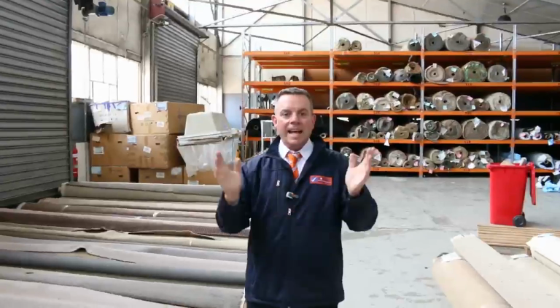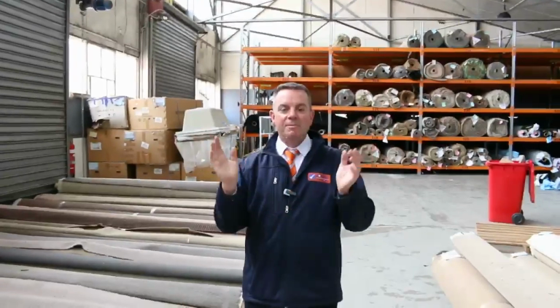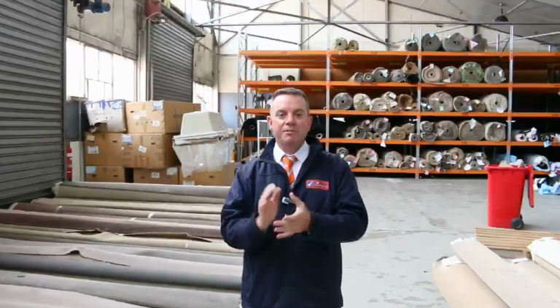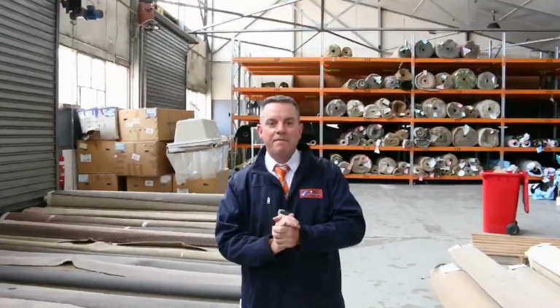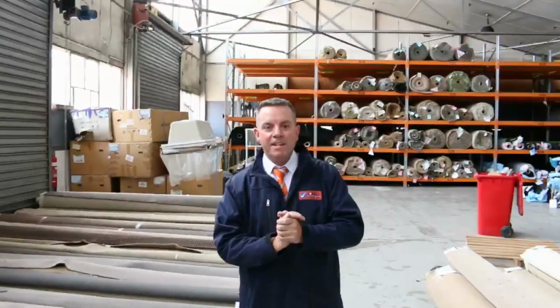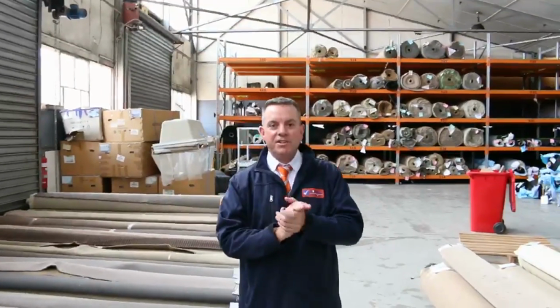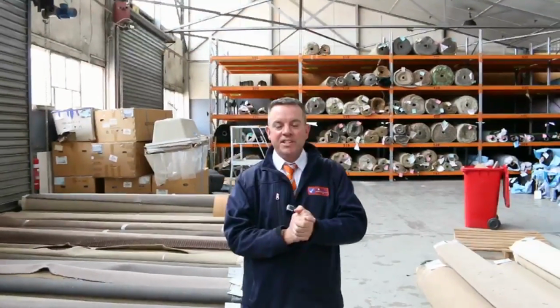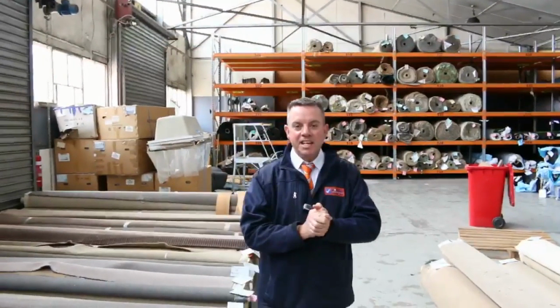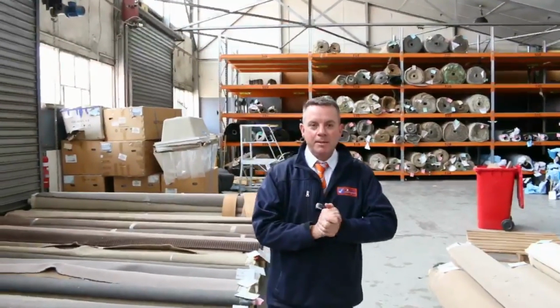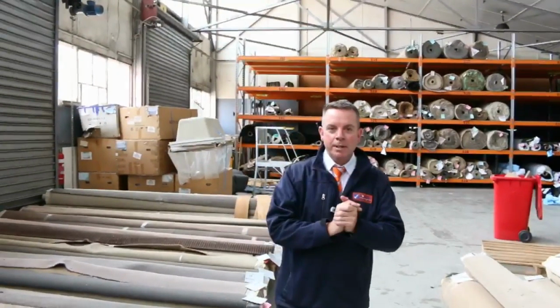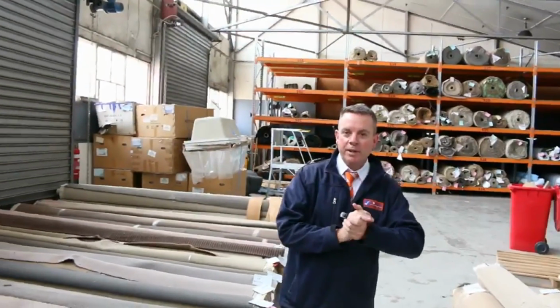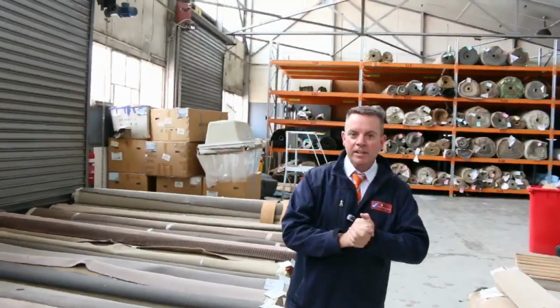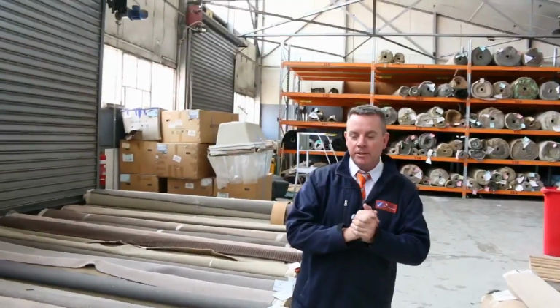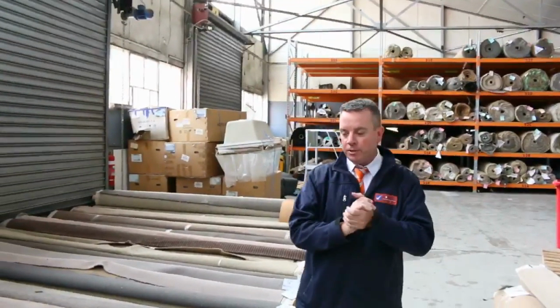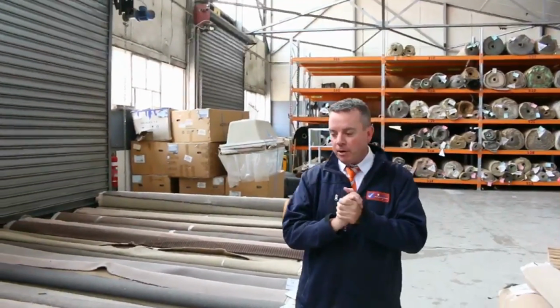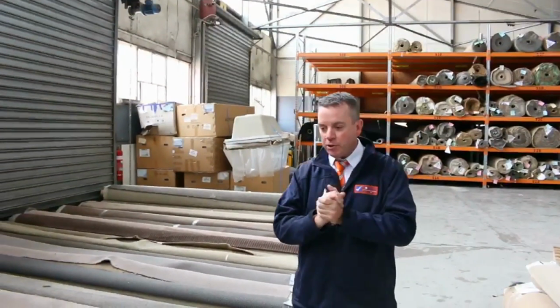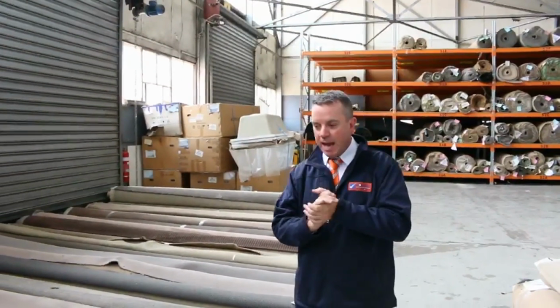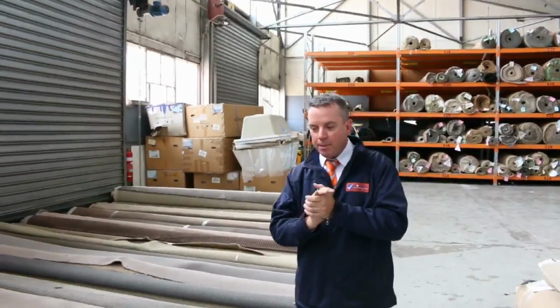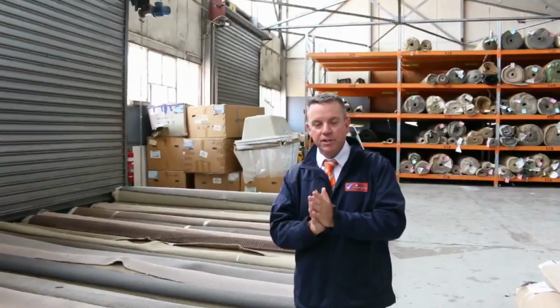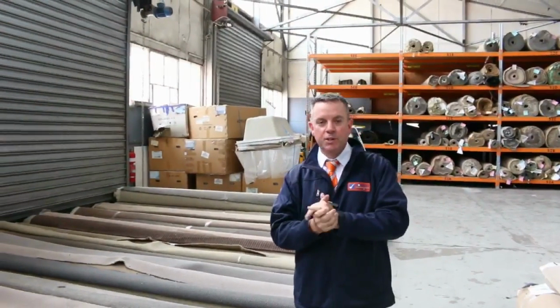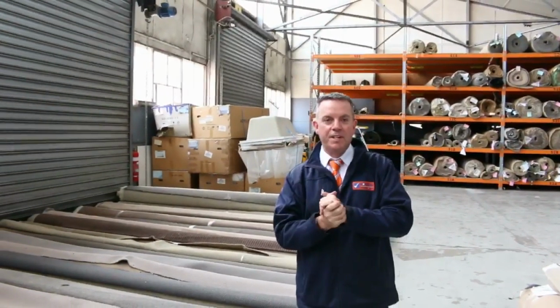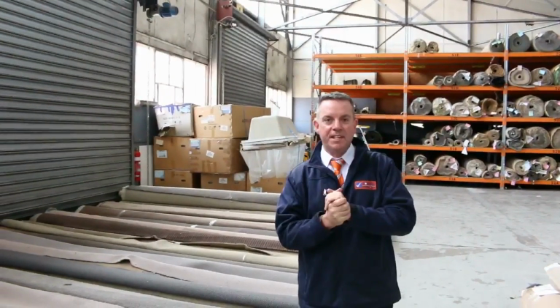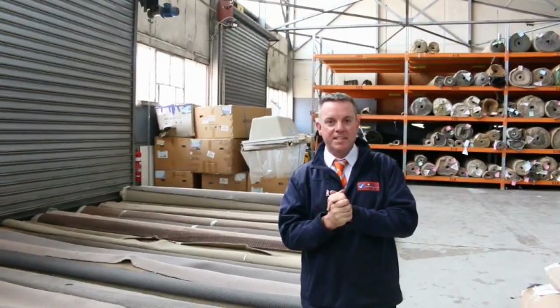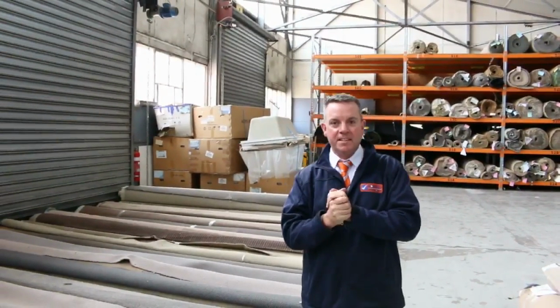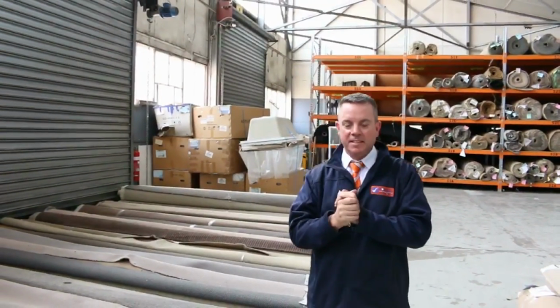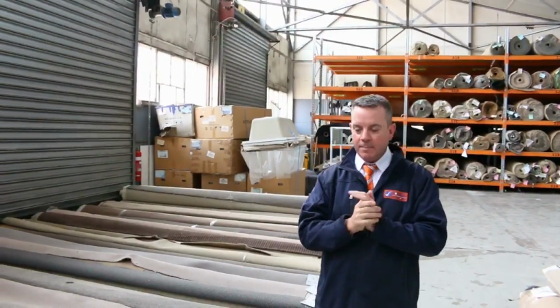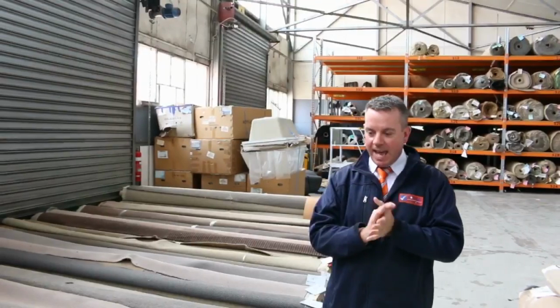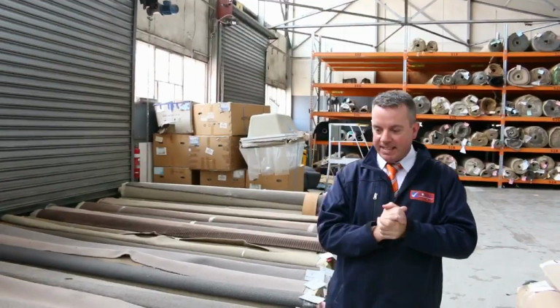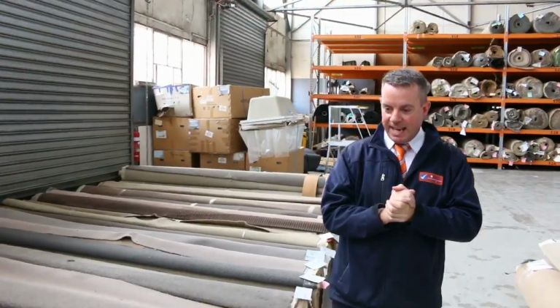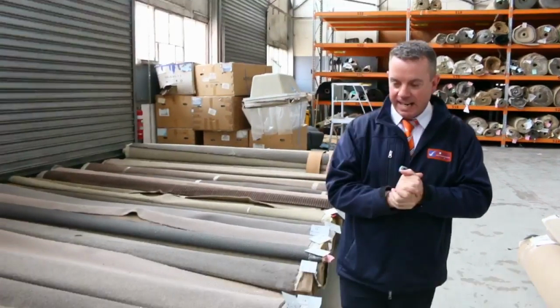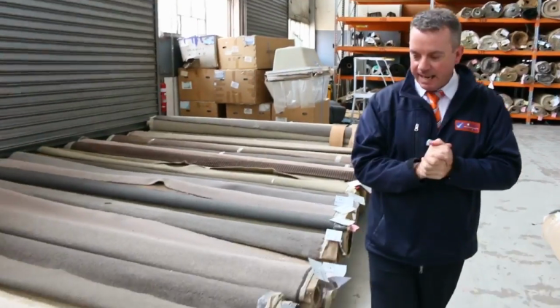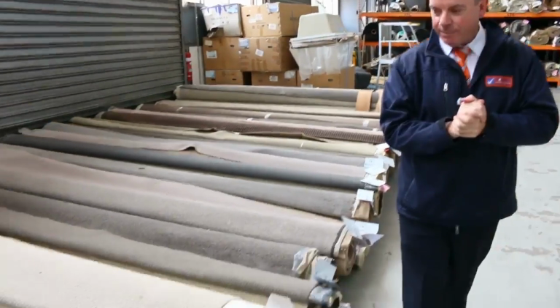G'day, I'm John from Fowls Auction Sales. I'm here to preview tomorrow's carpet auction. It's Wednesday the 6th of December at 10am.